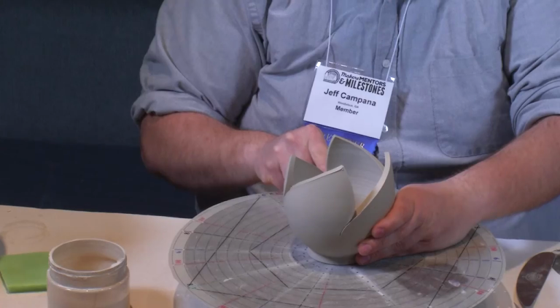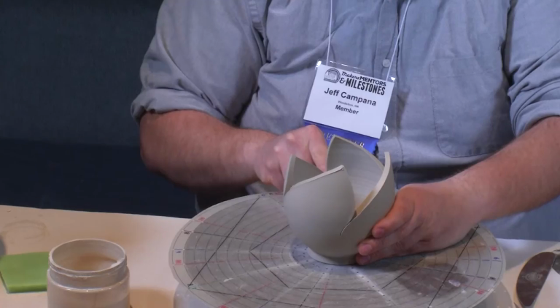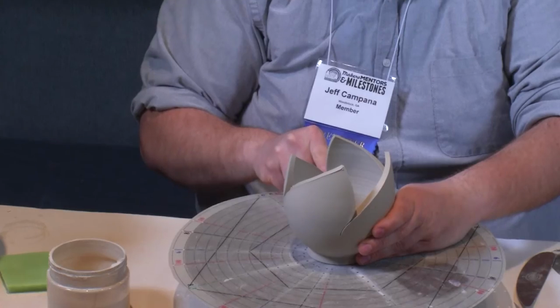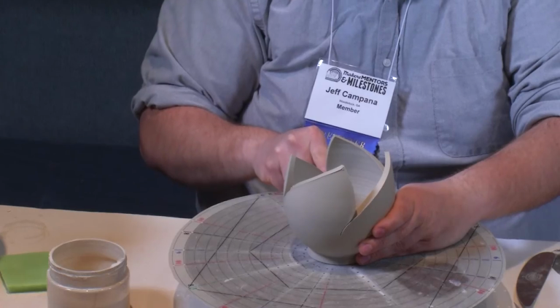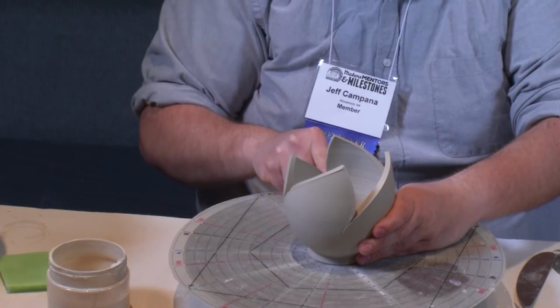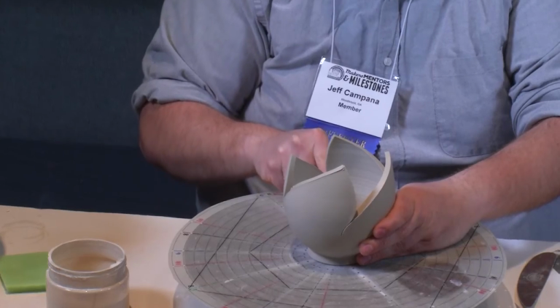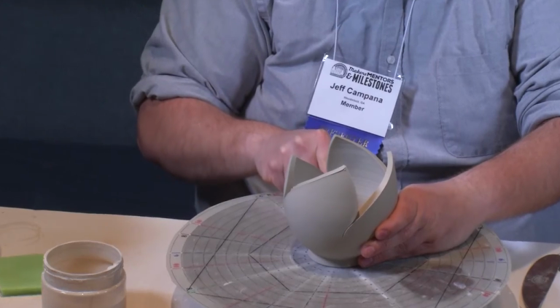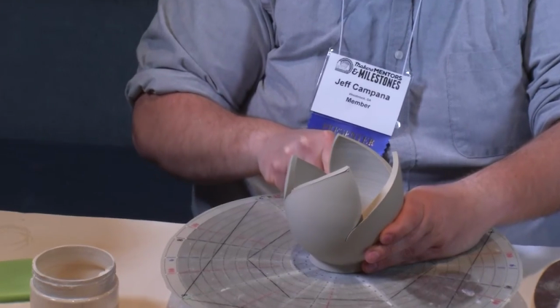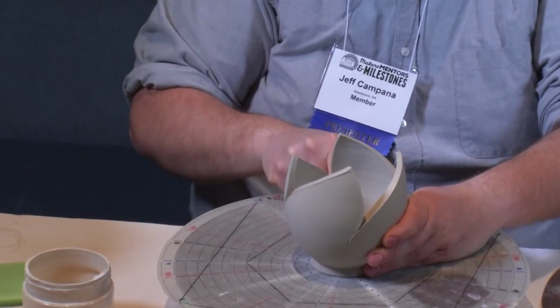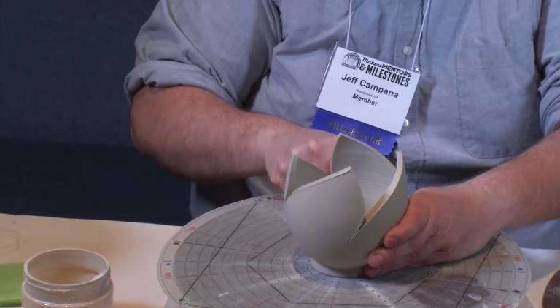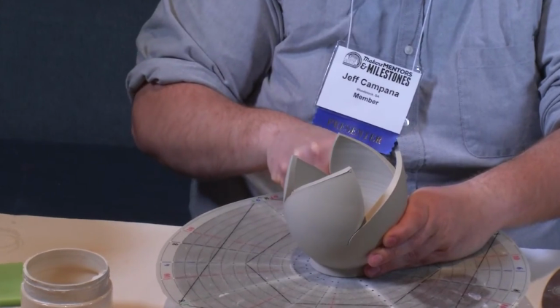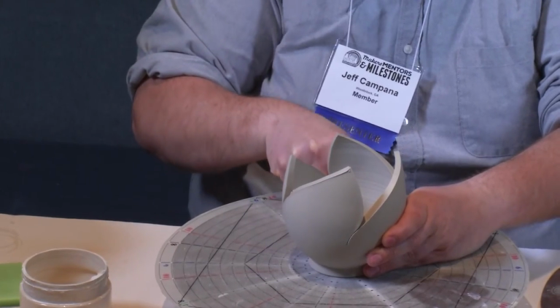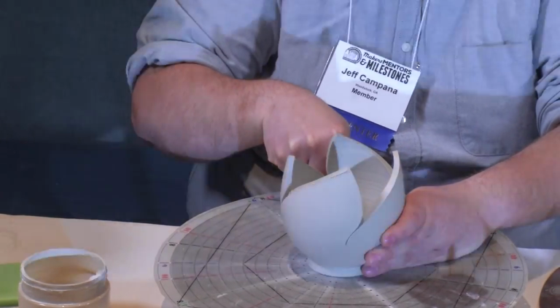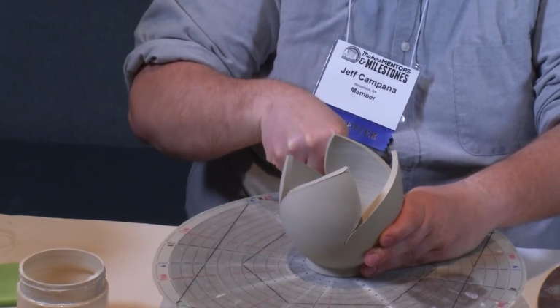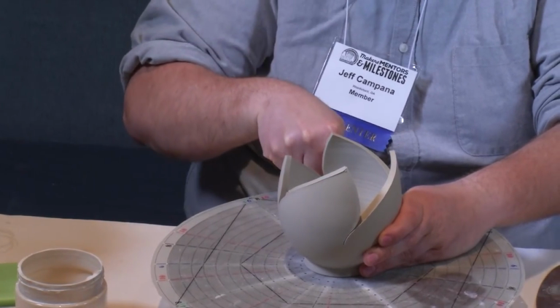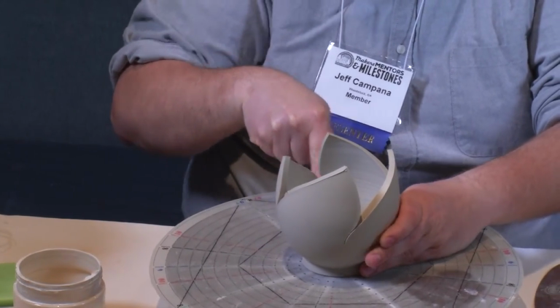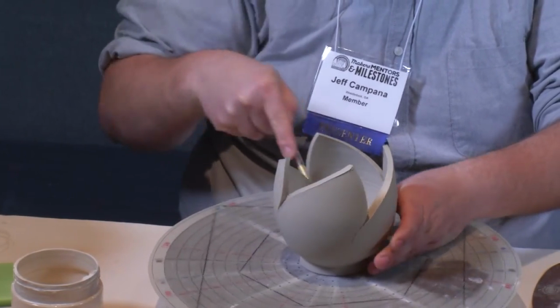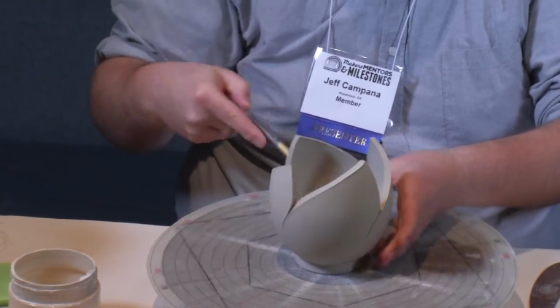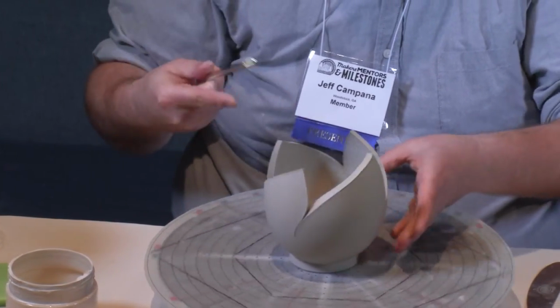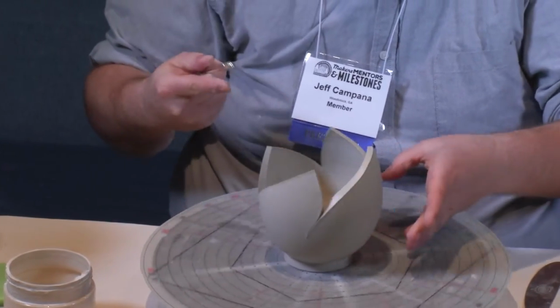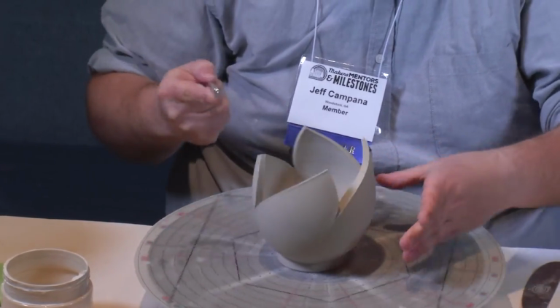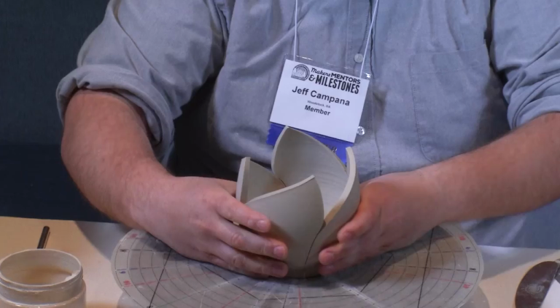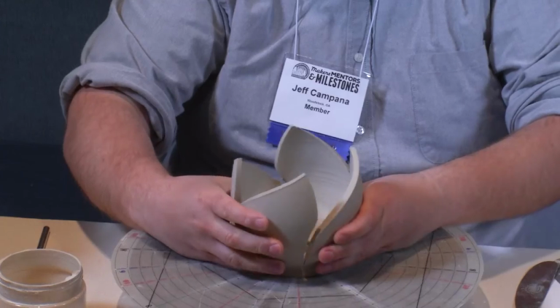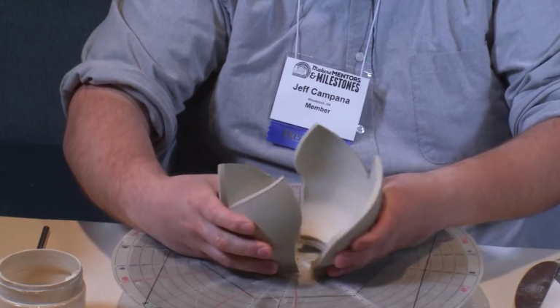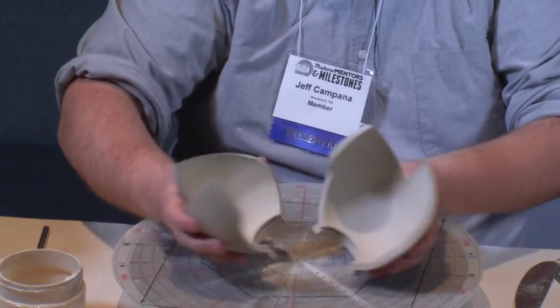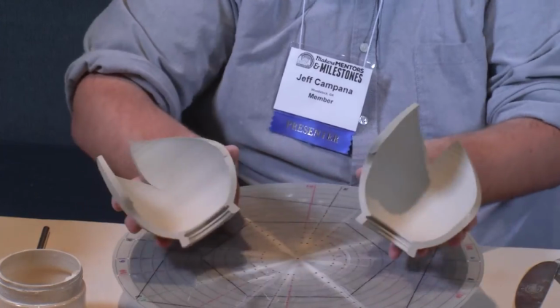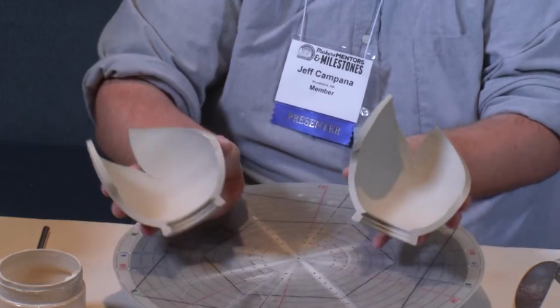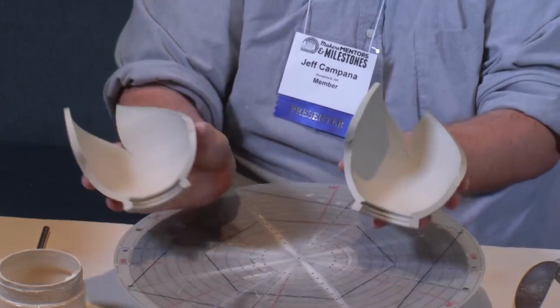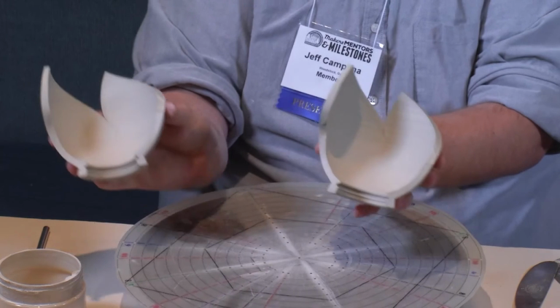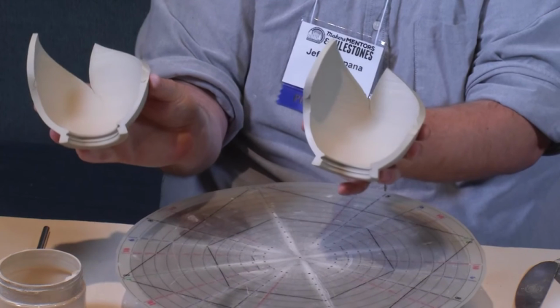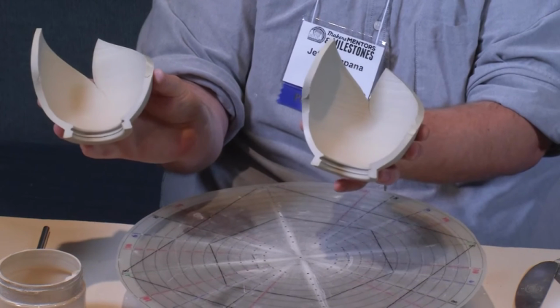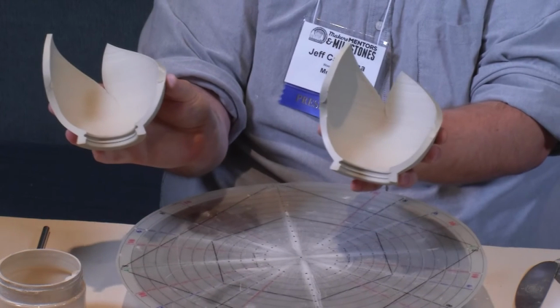Now I'm just trying to continue this line down, and then it opens up like that.